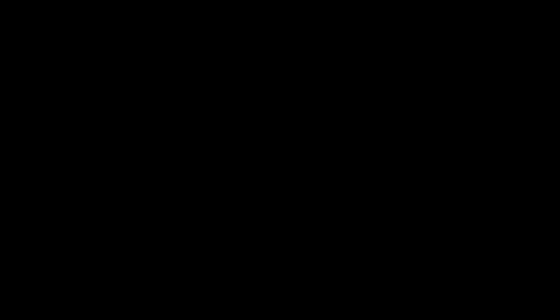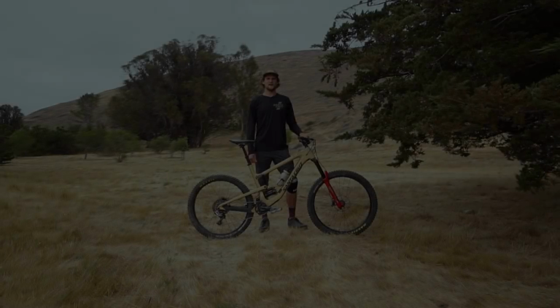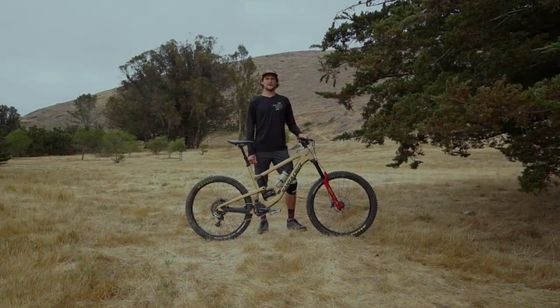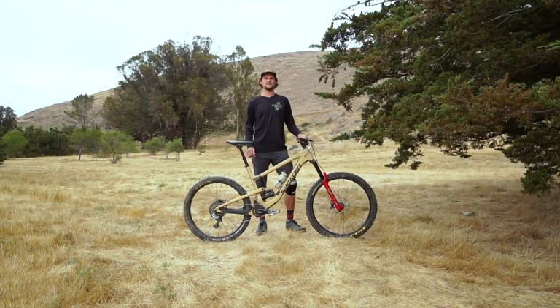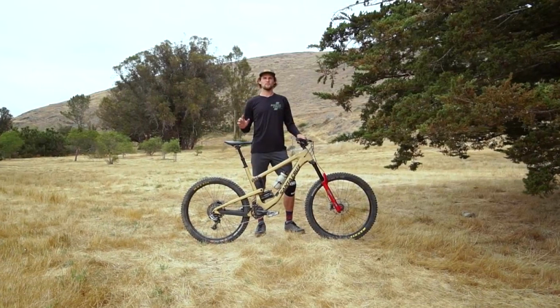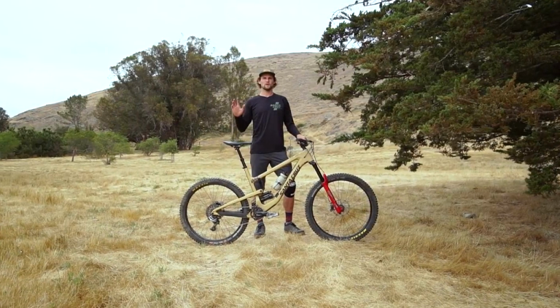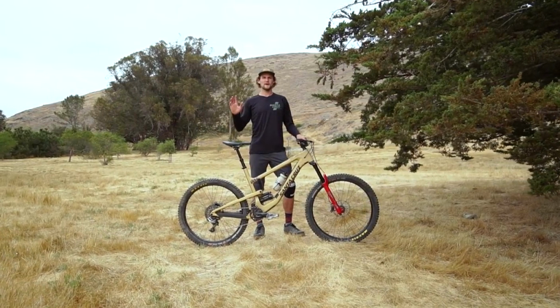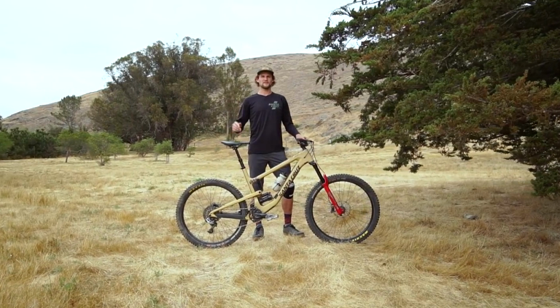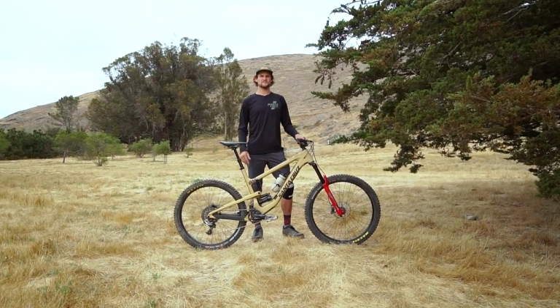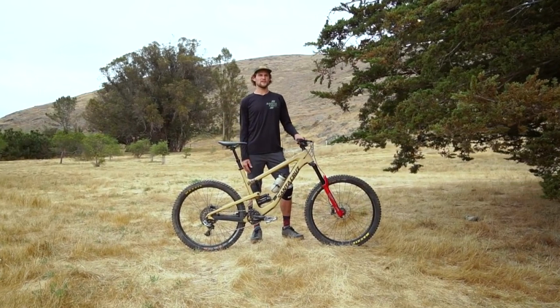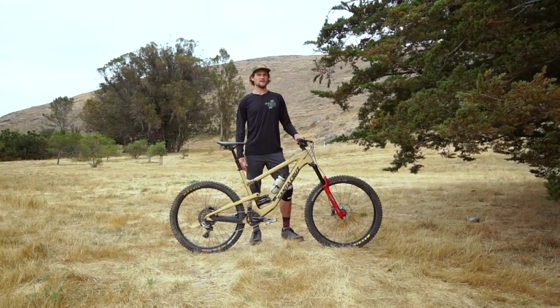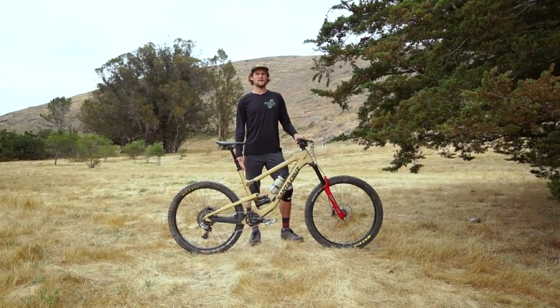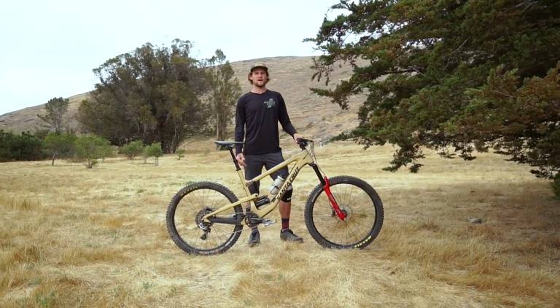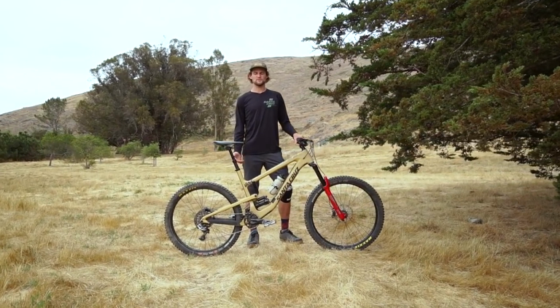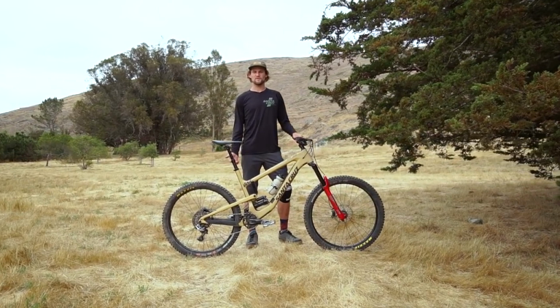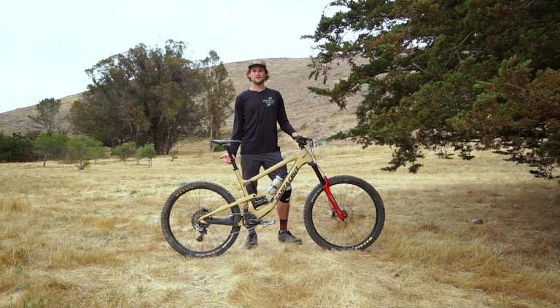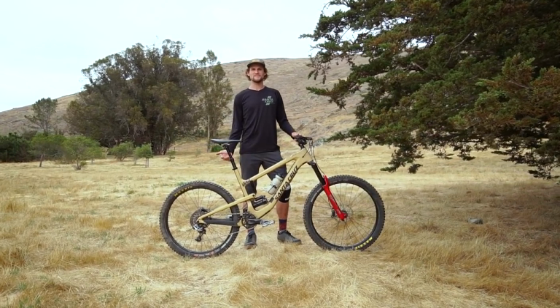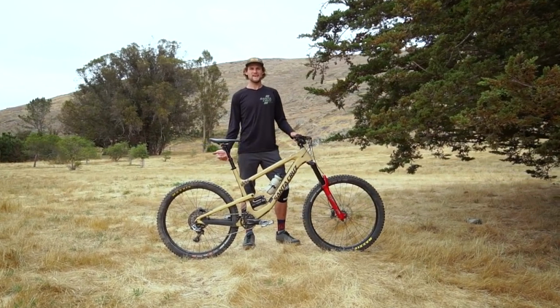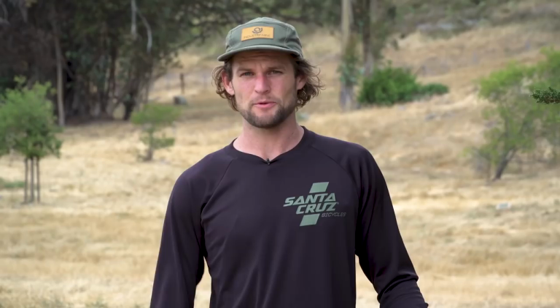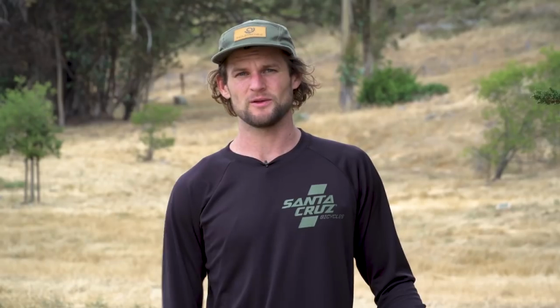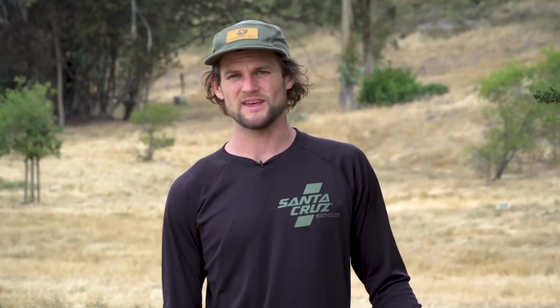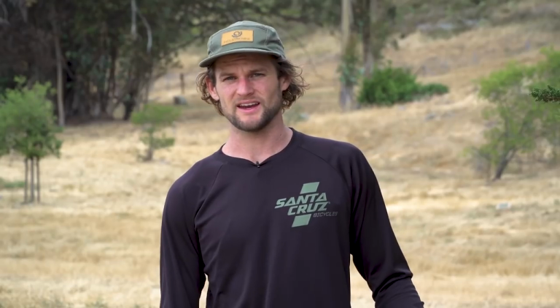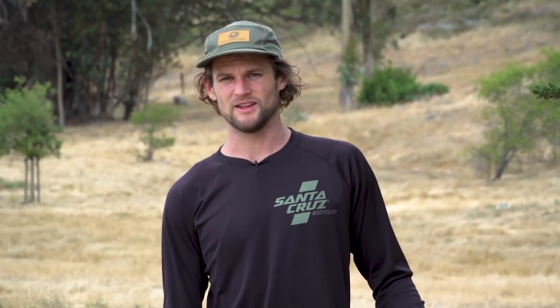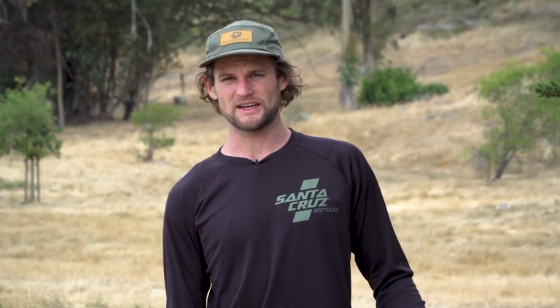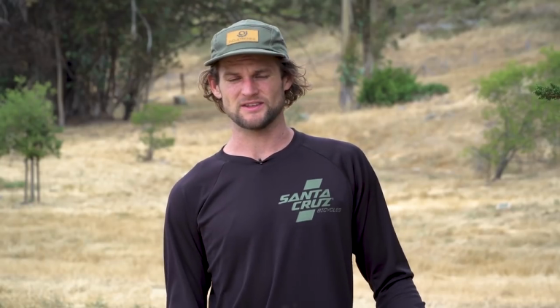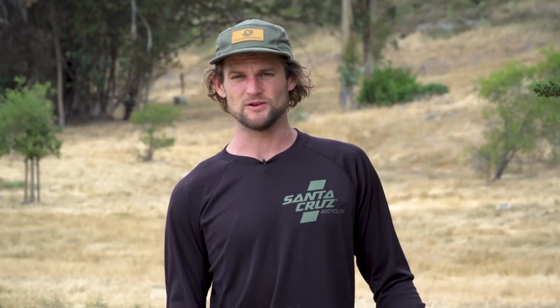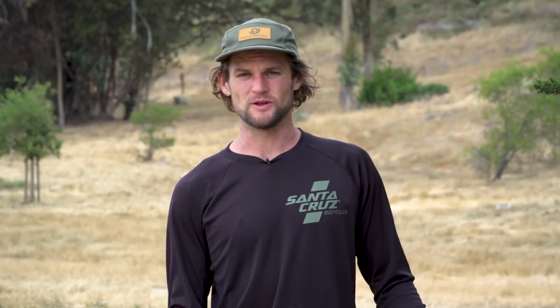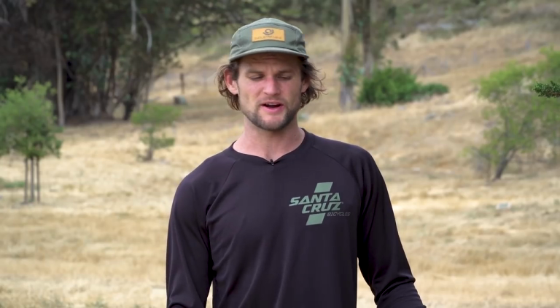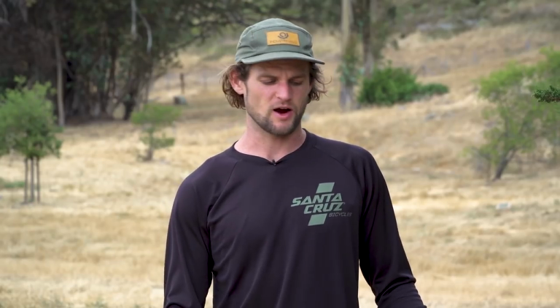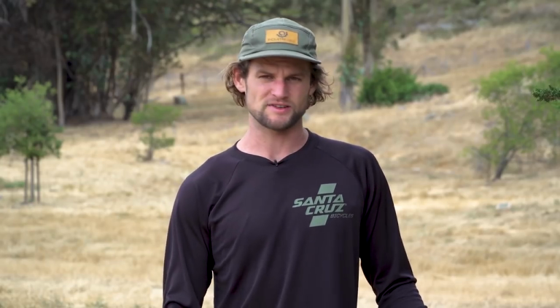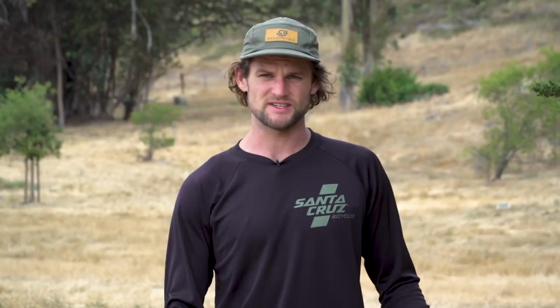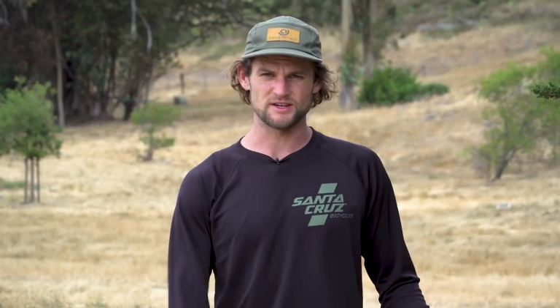Hi guys, welcome back to ArtCyclery. I'm Trevor and today we're going to be taking a look at the new Lyric RC2.